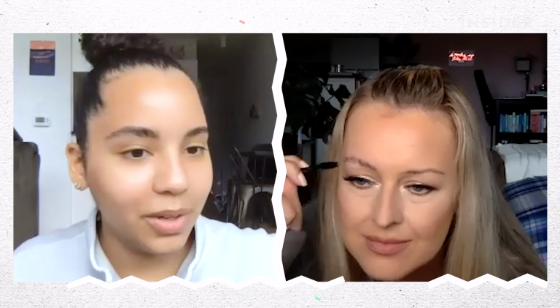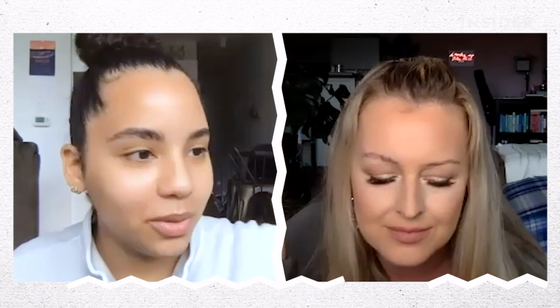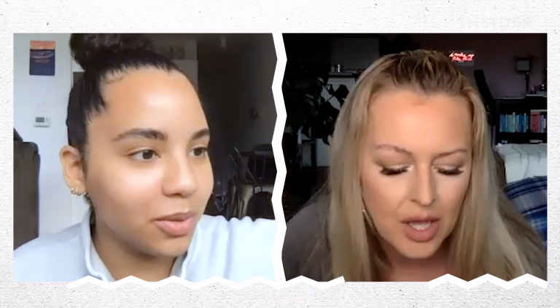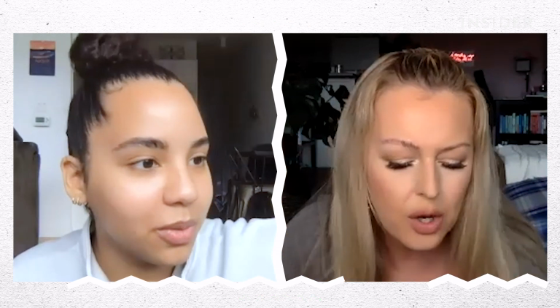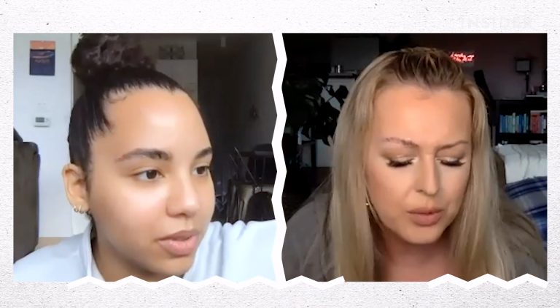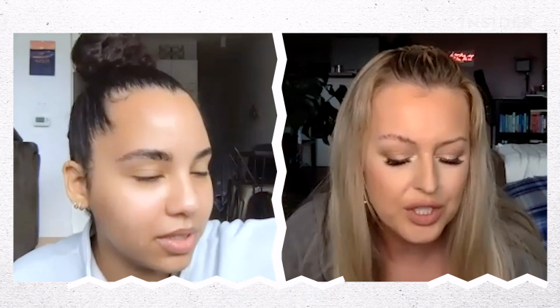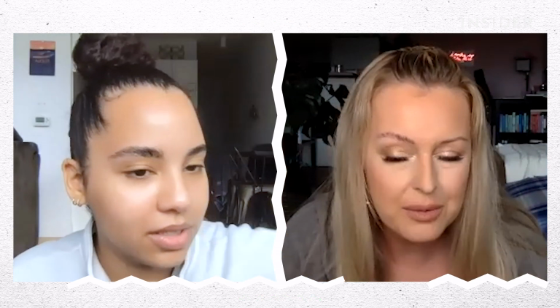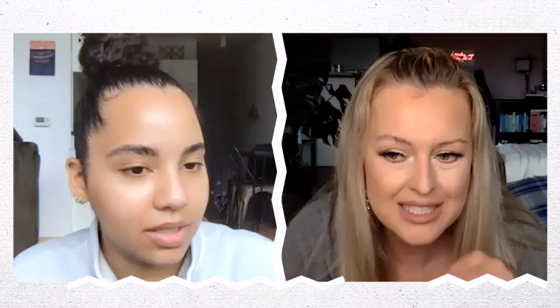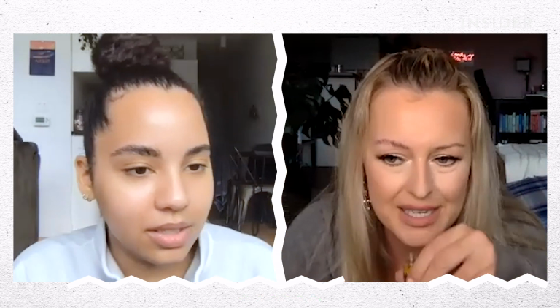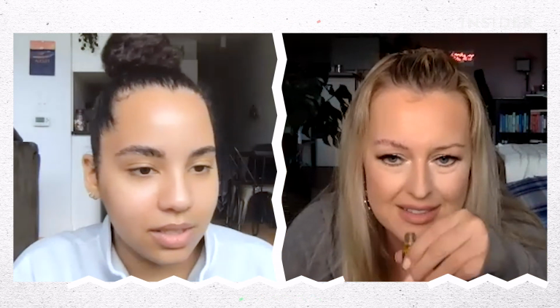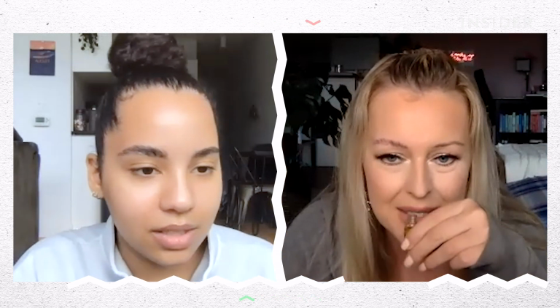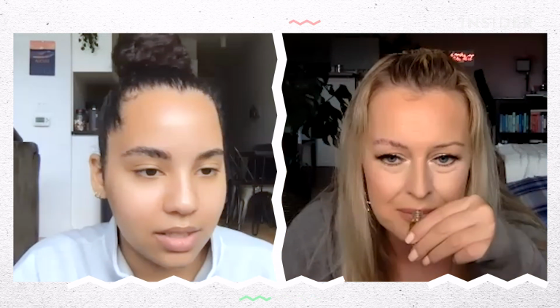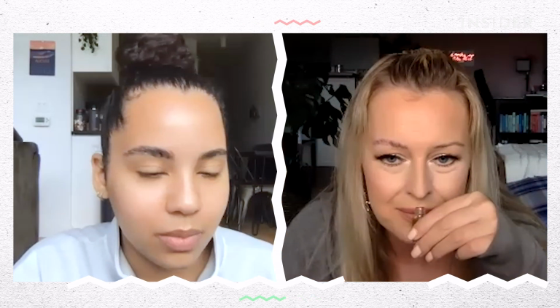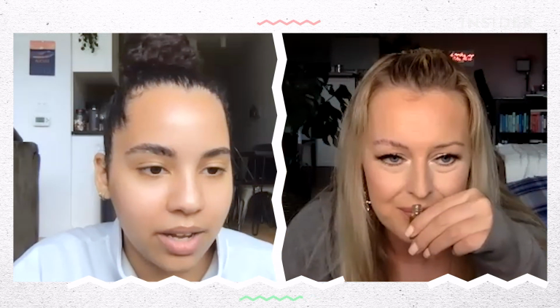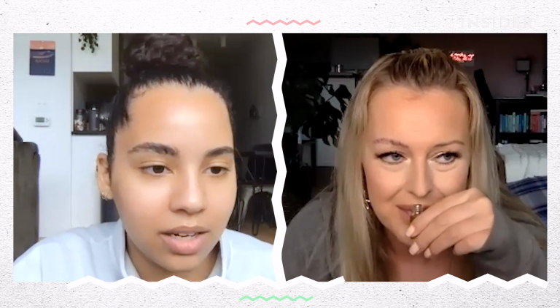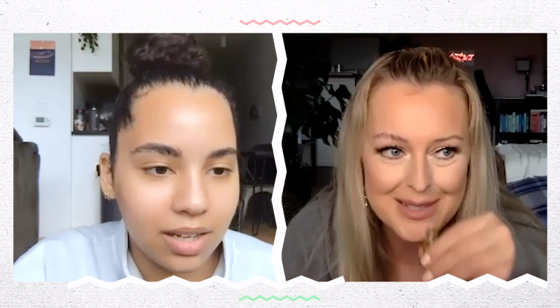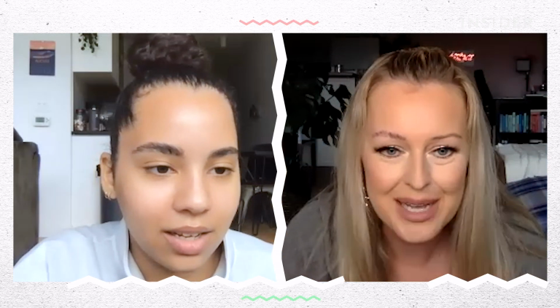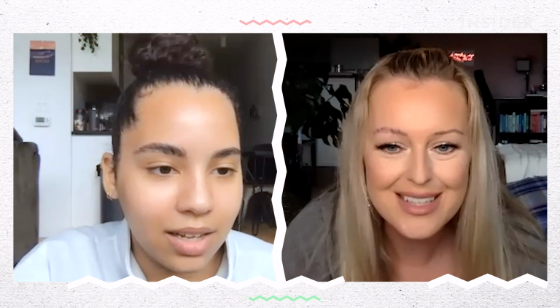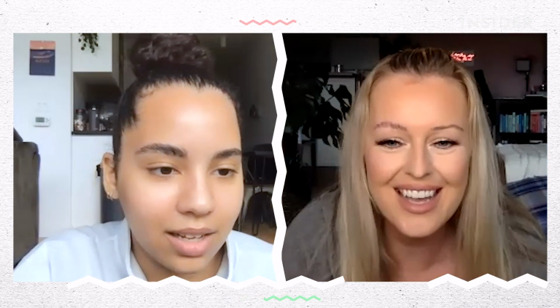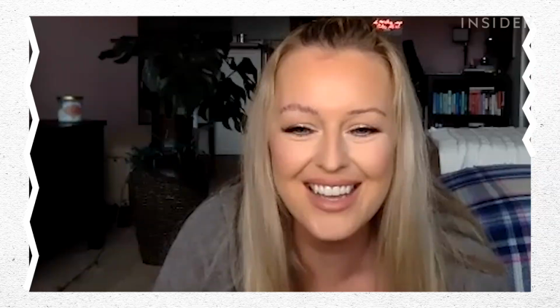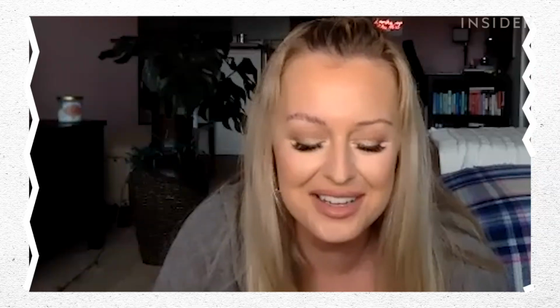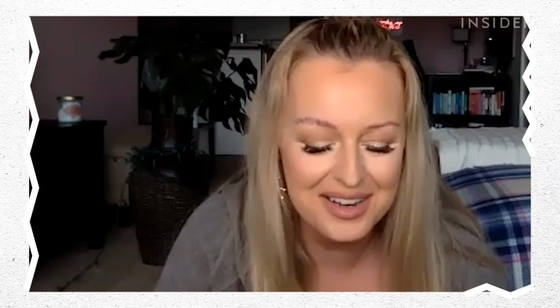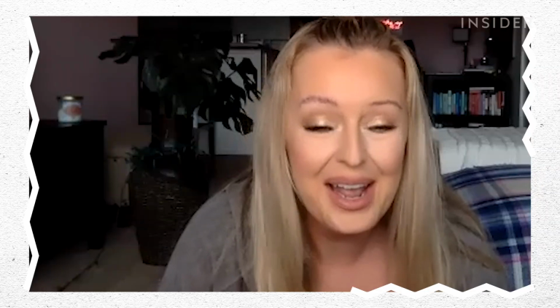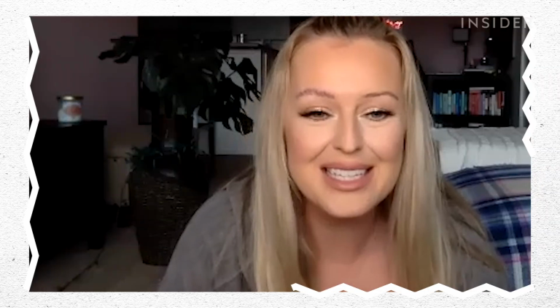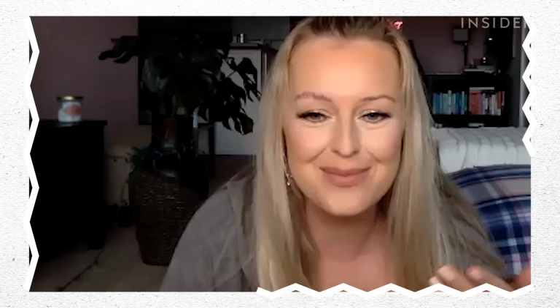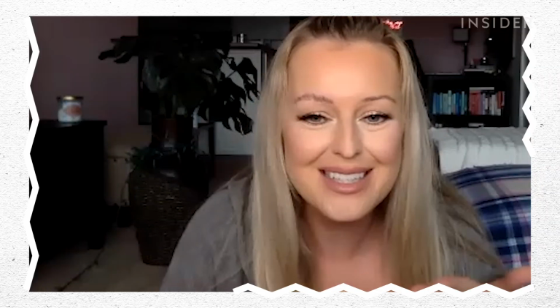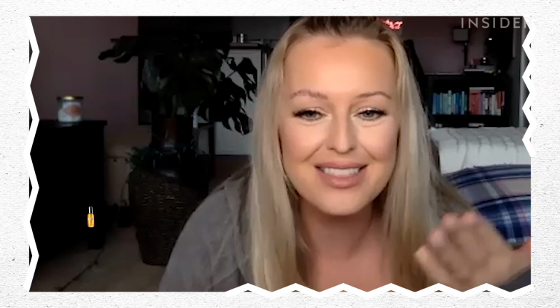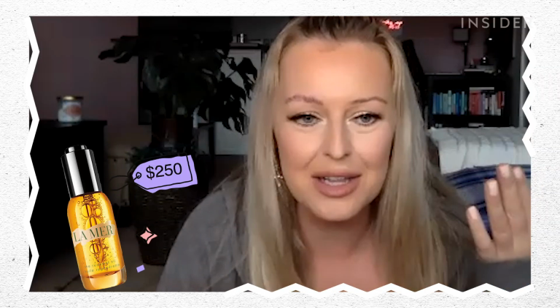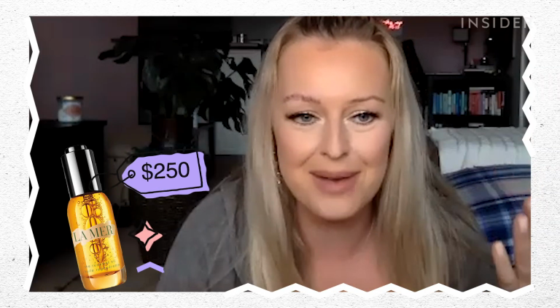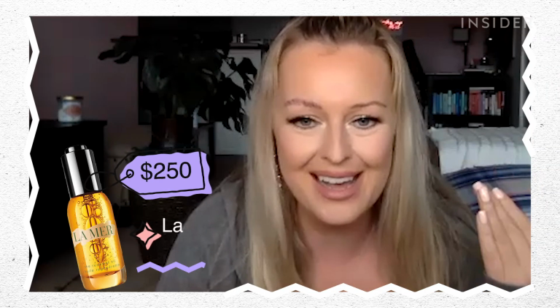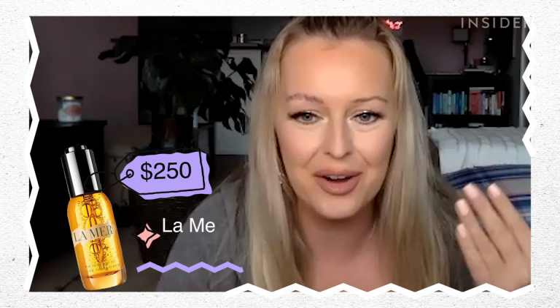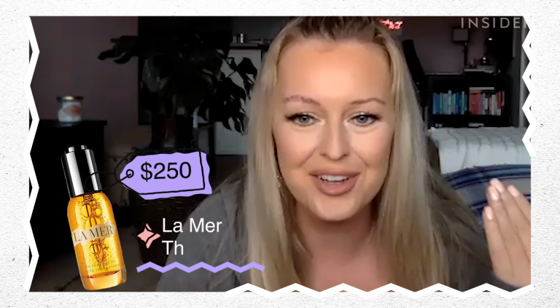Oh it actually smells quite nice — it smells like La Mer oil!